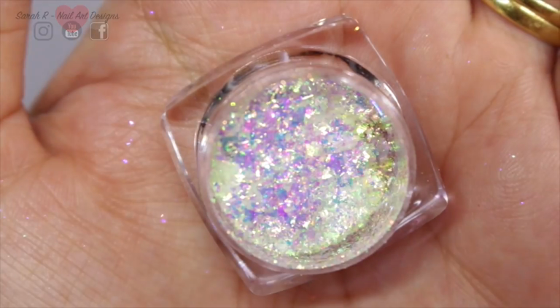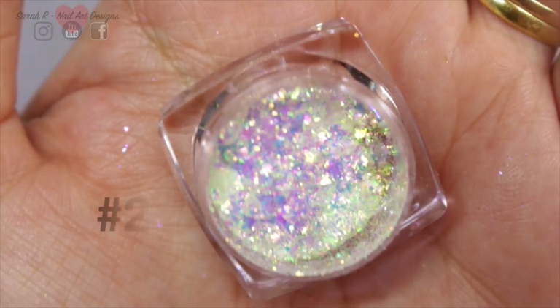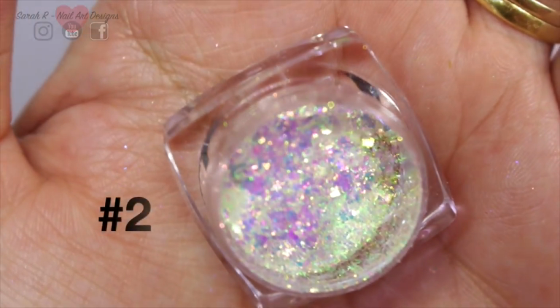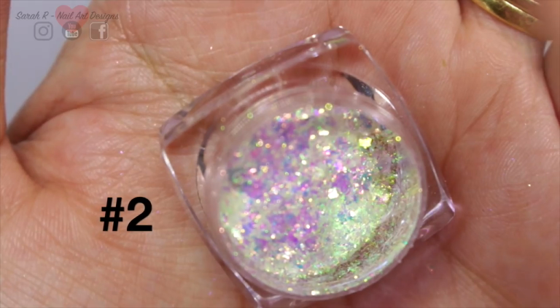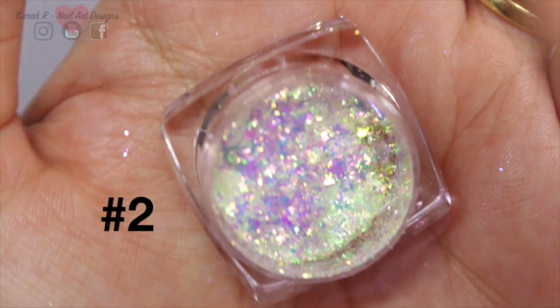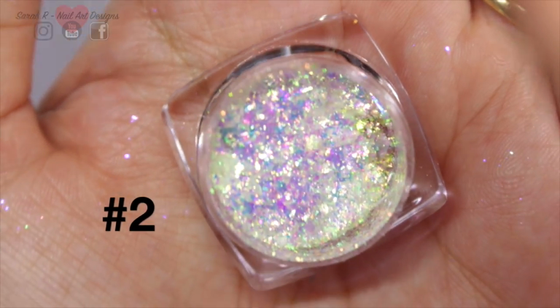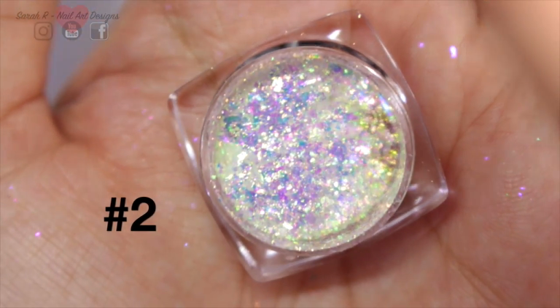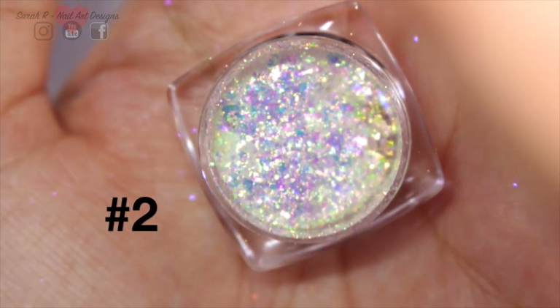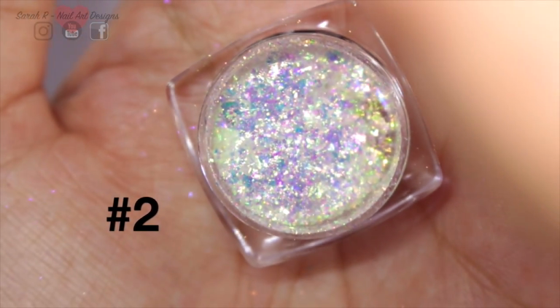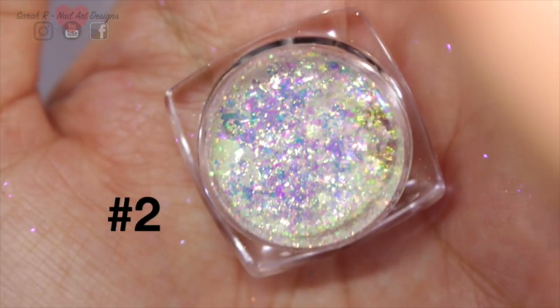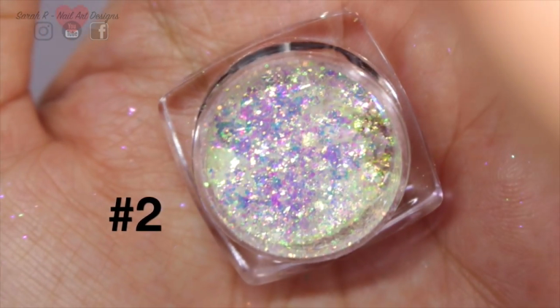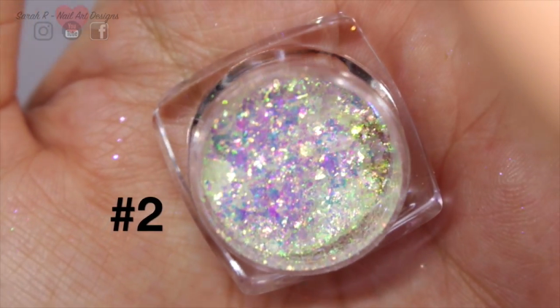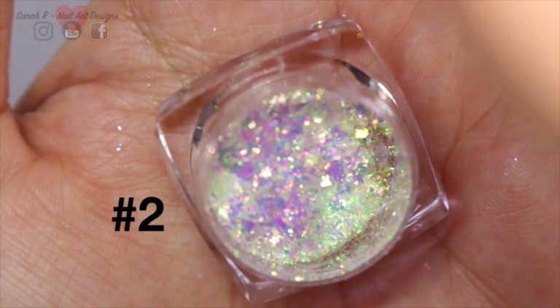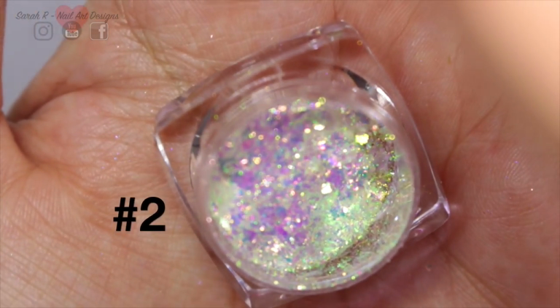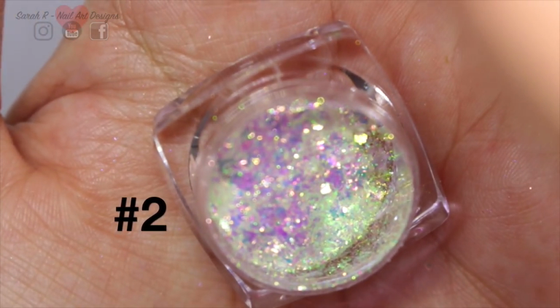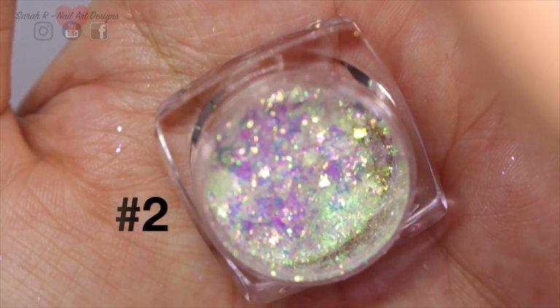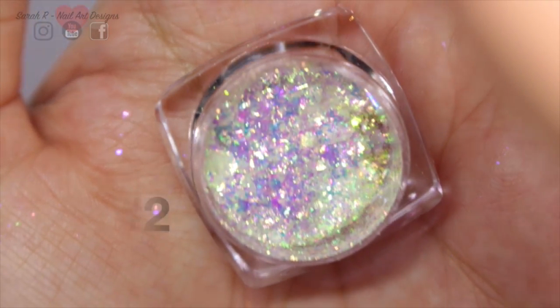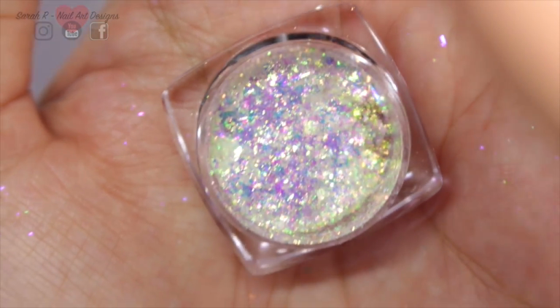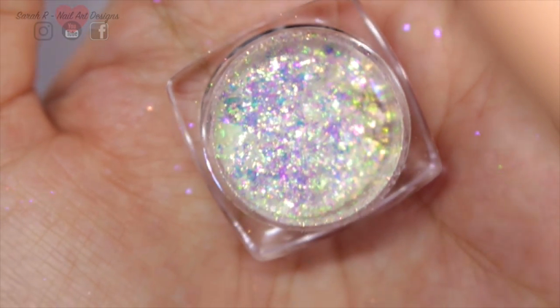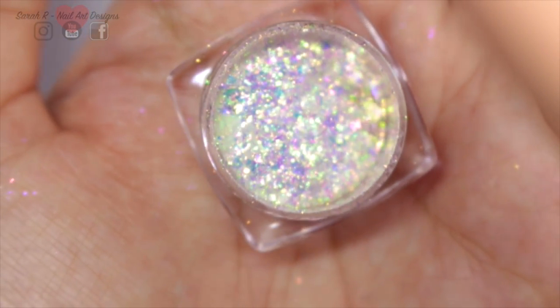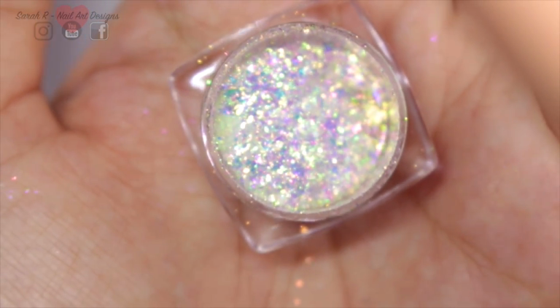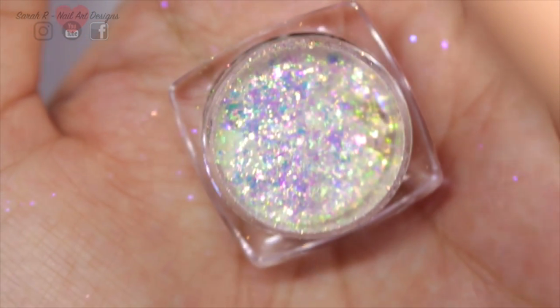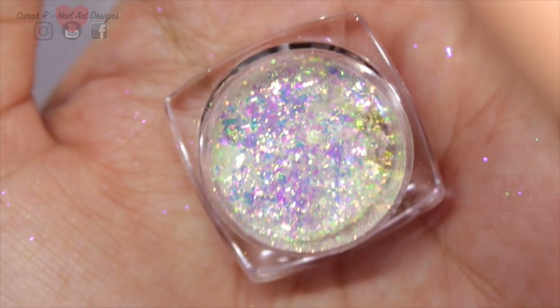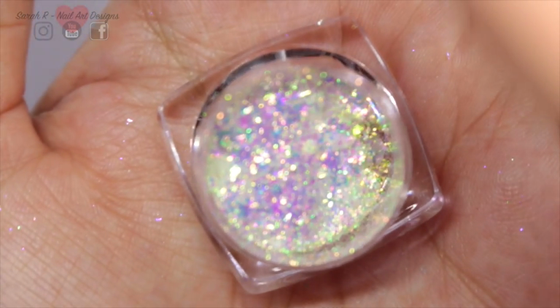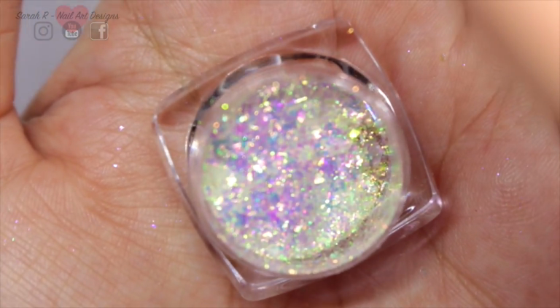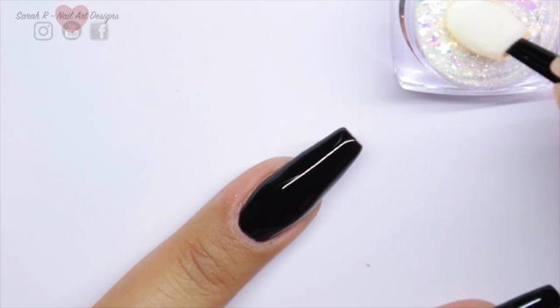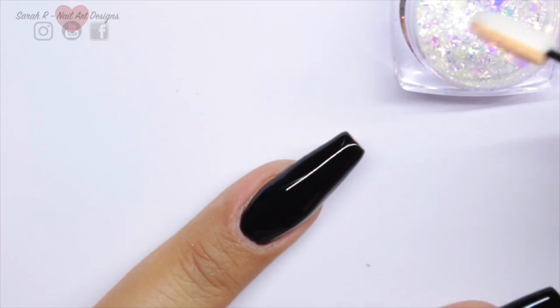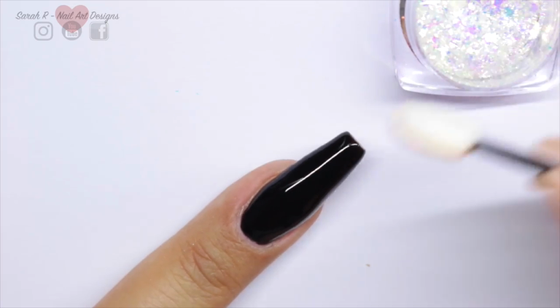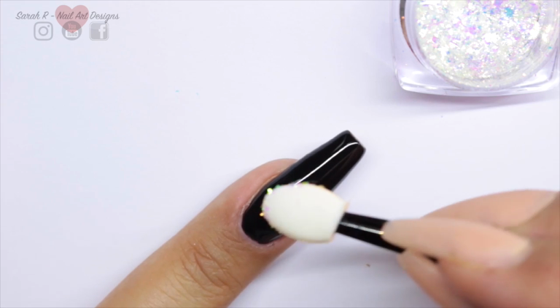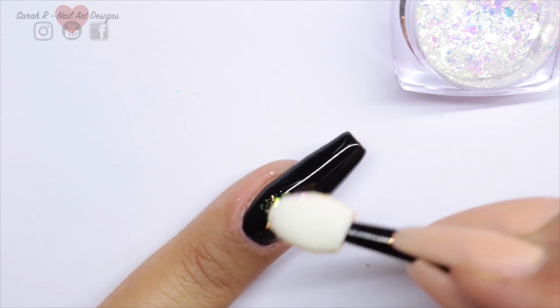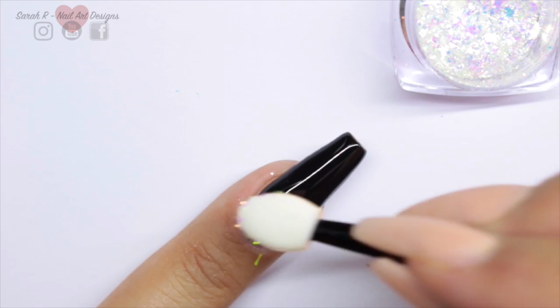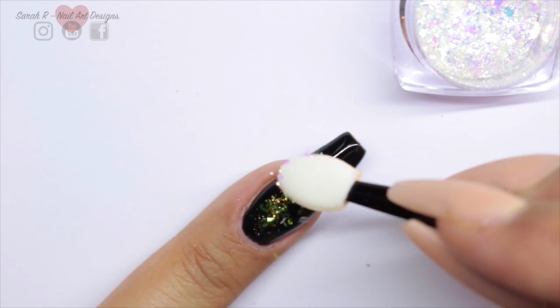This is color number two and again this is going straight on to the tacky layer of the cured black.